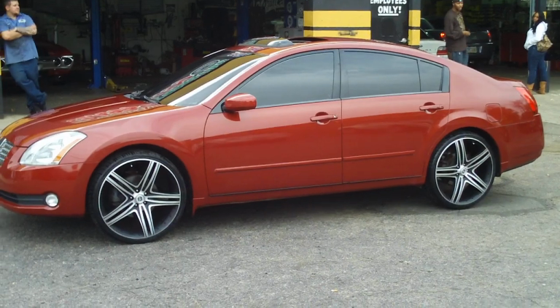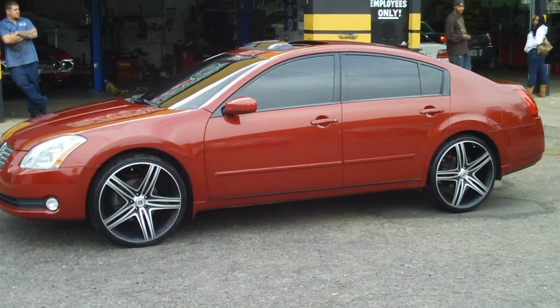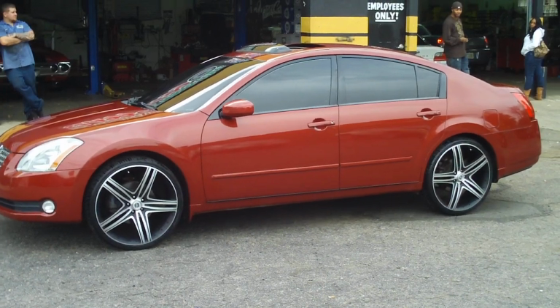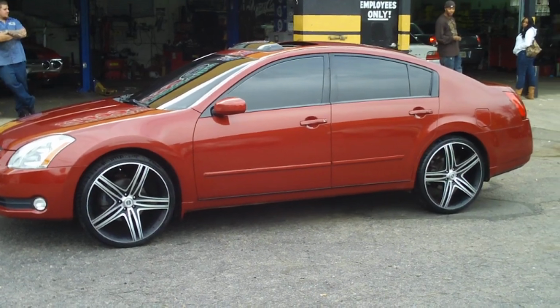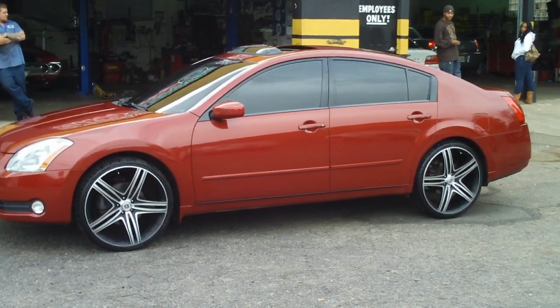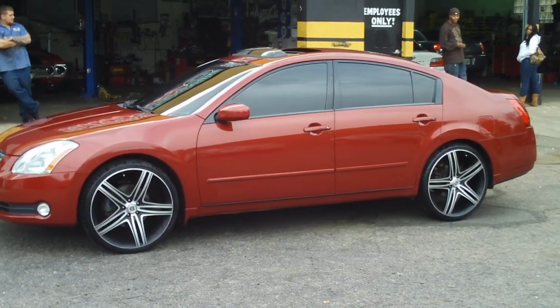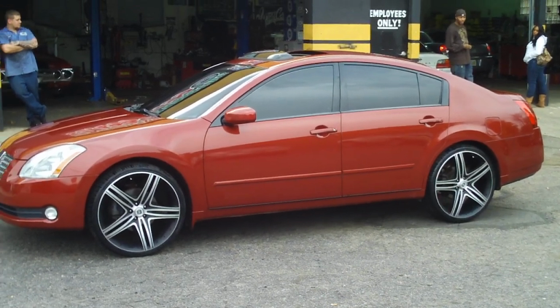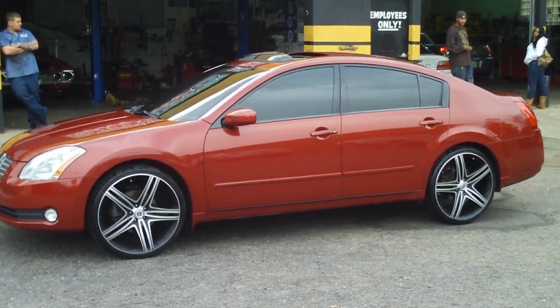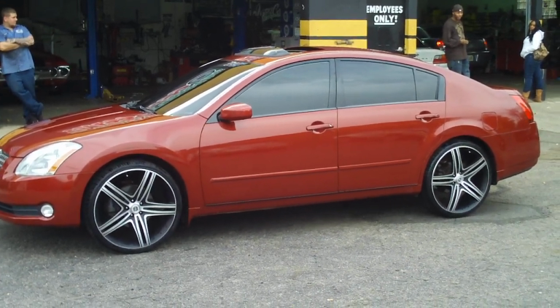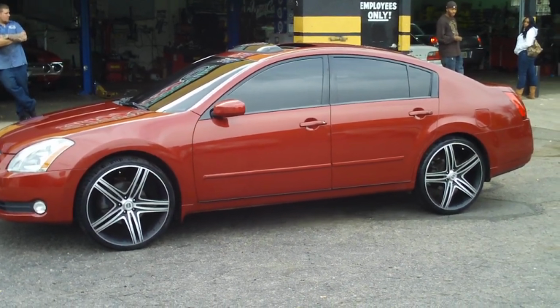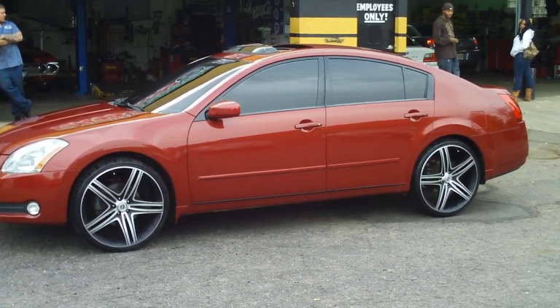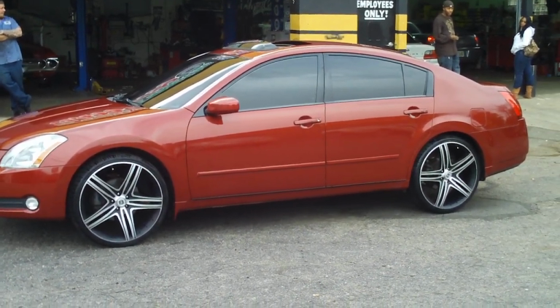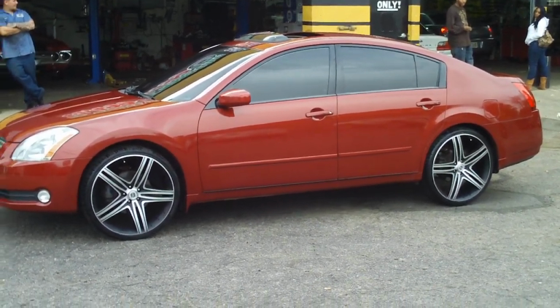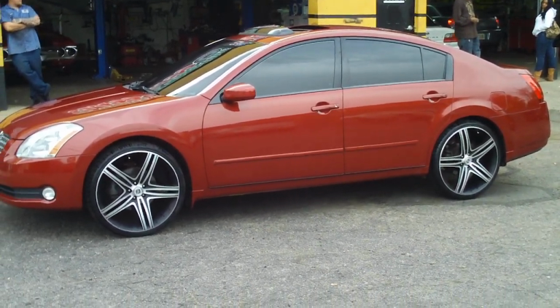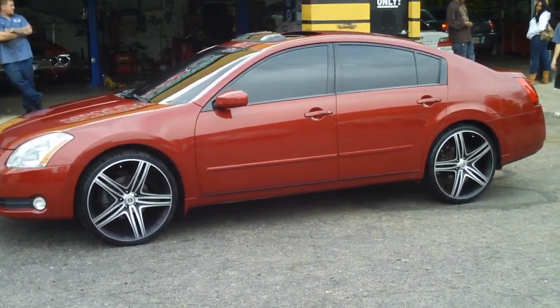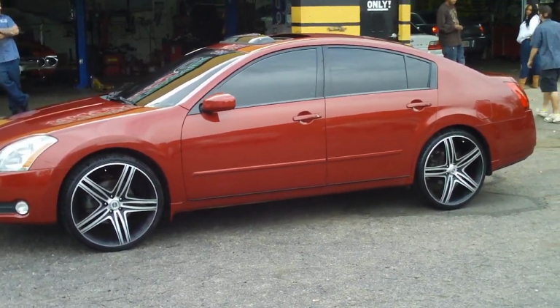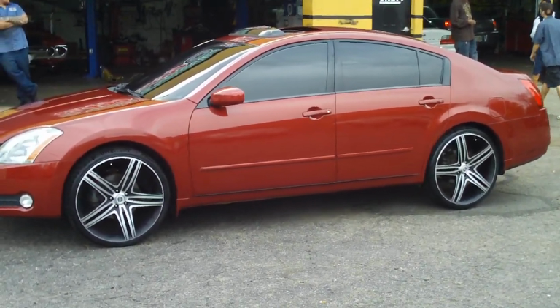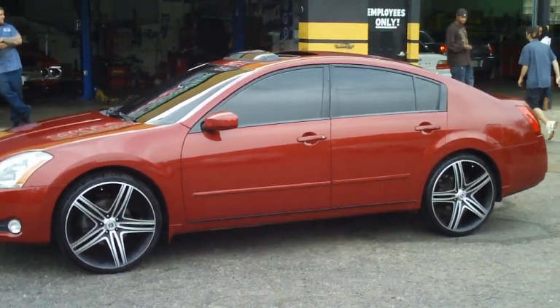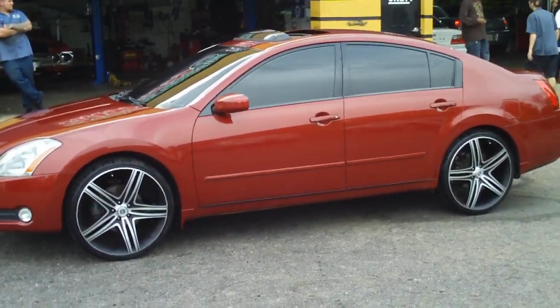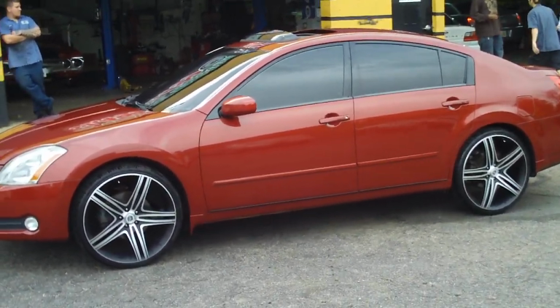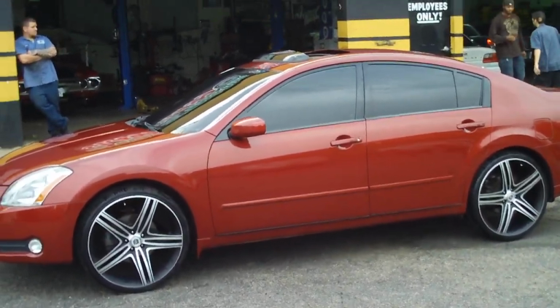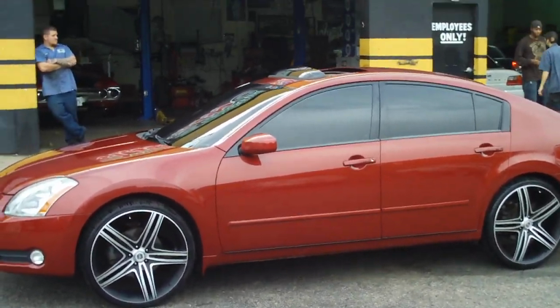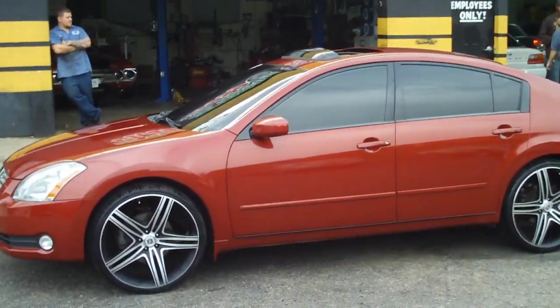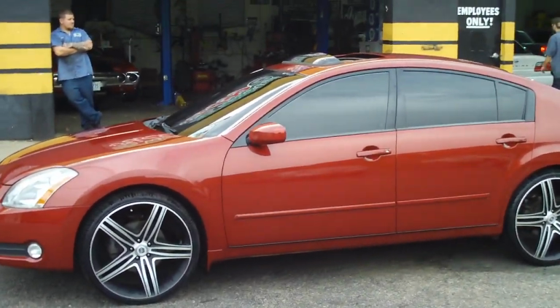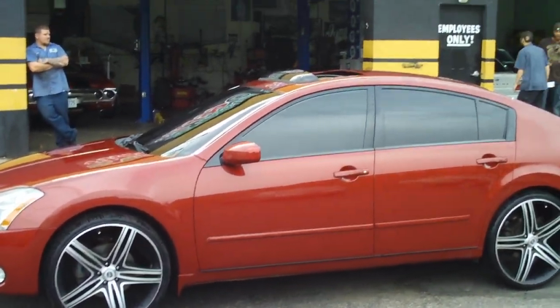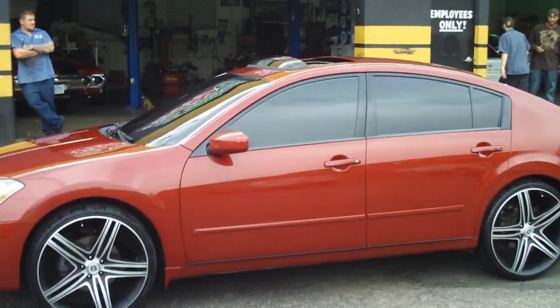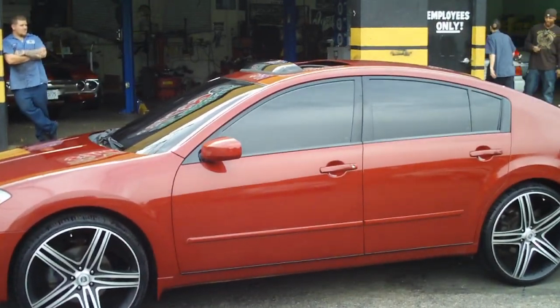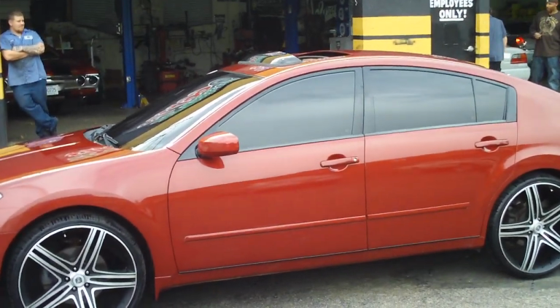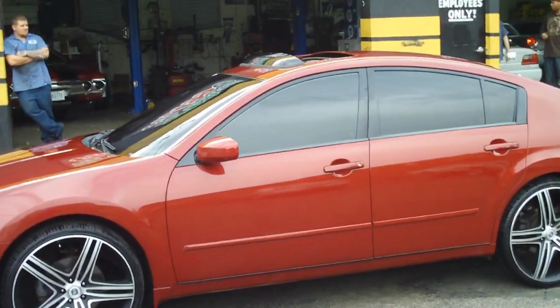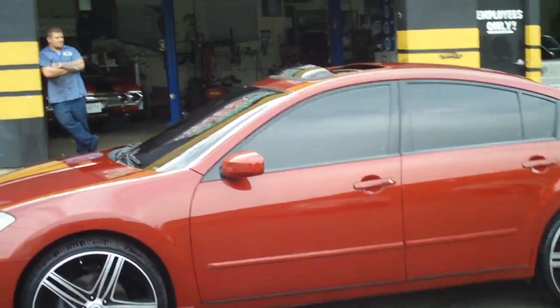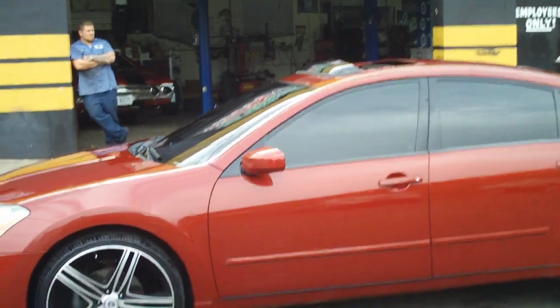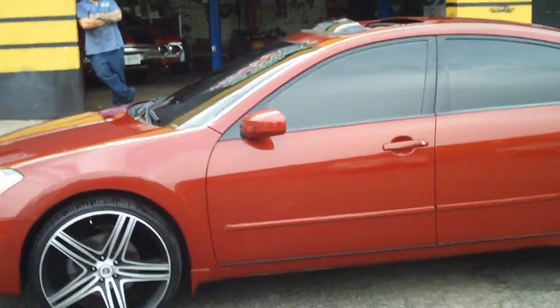Paint that paint black, all blacked out. Tinted everything from the back windows to the windshield.